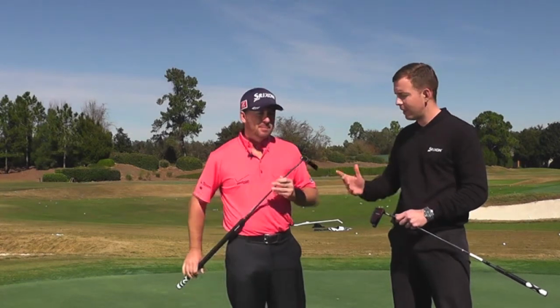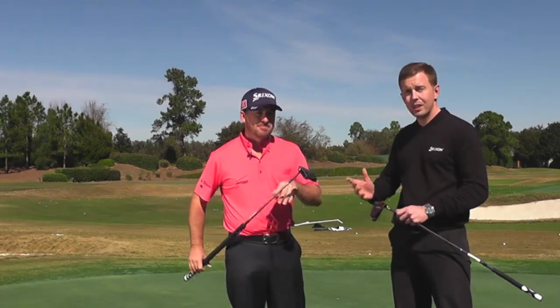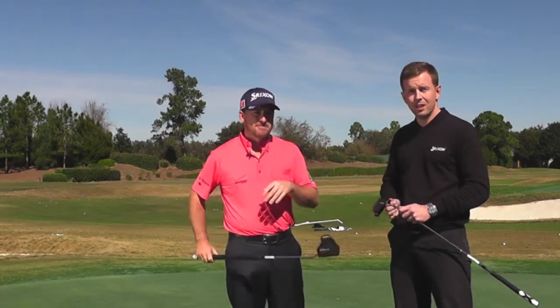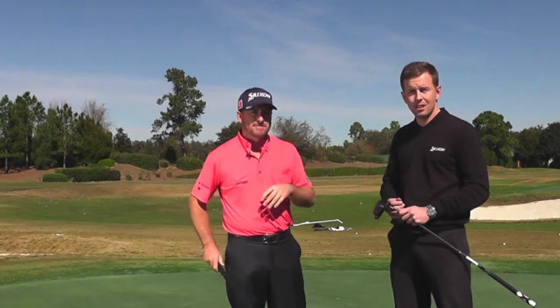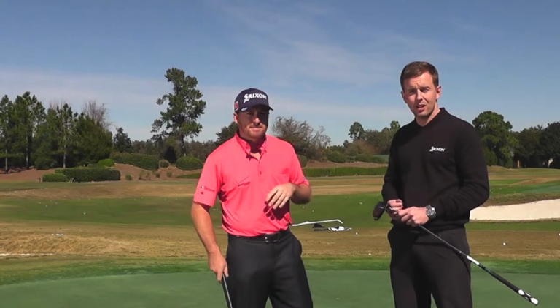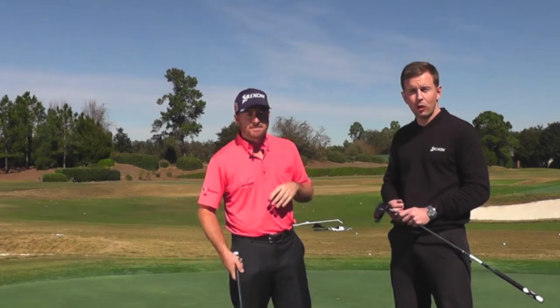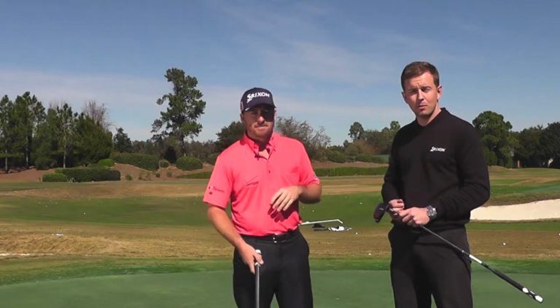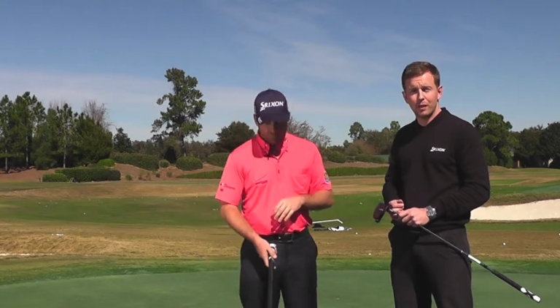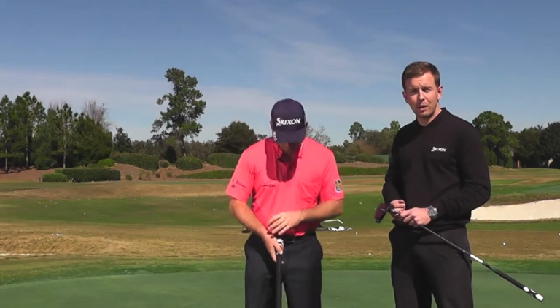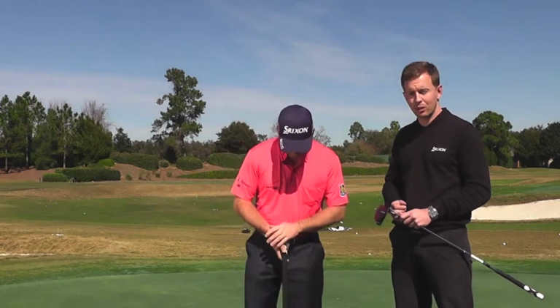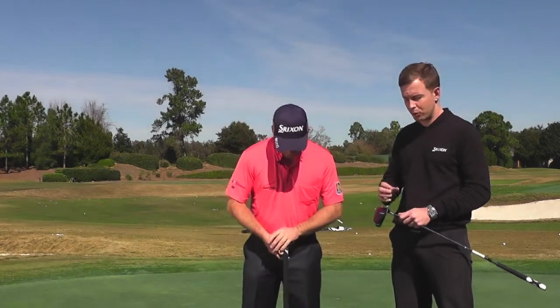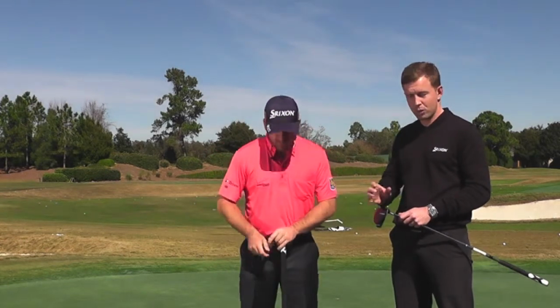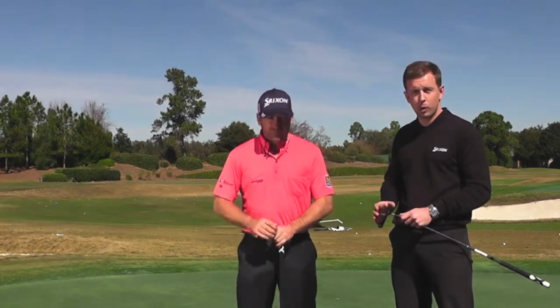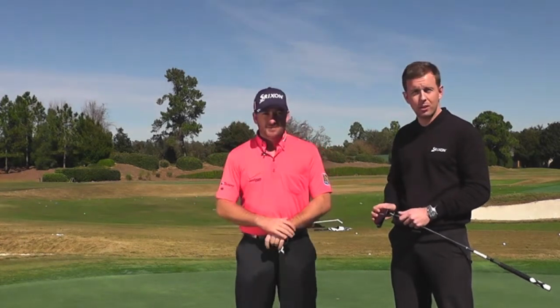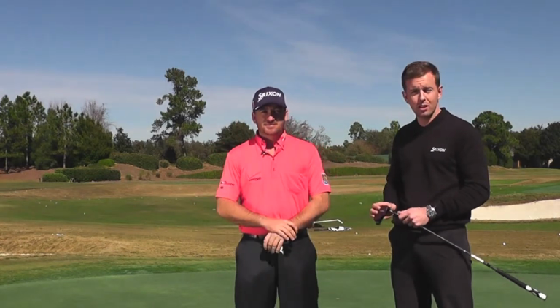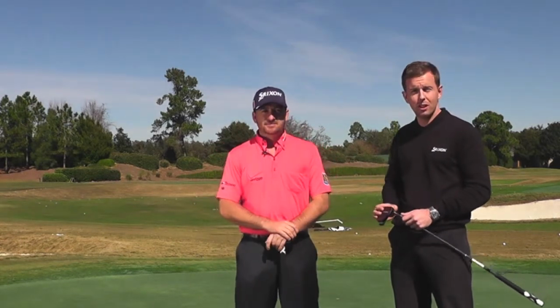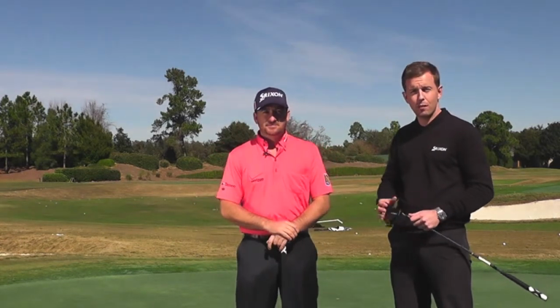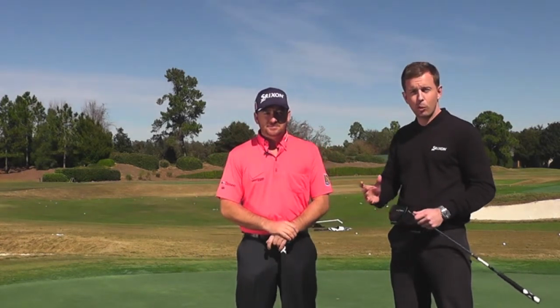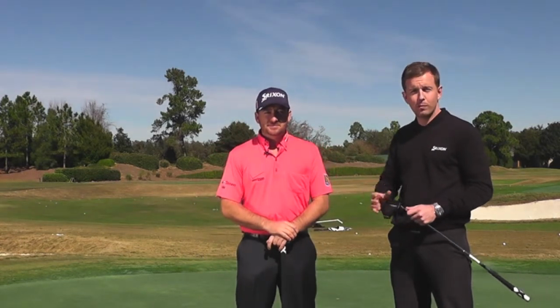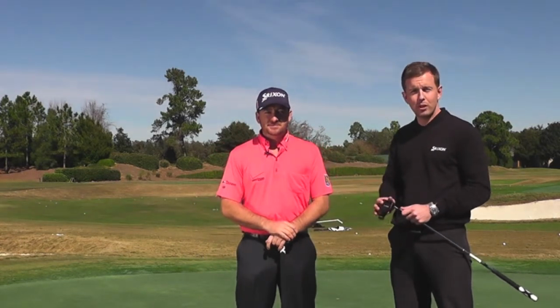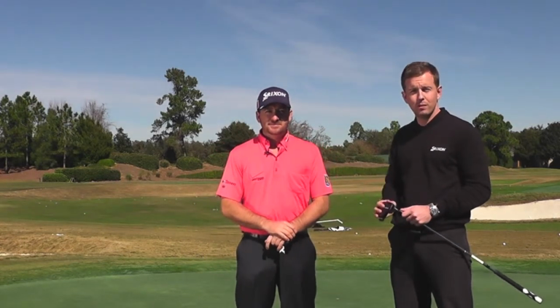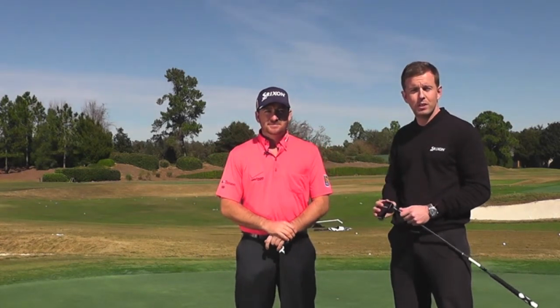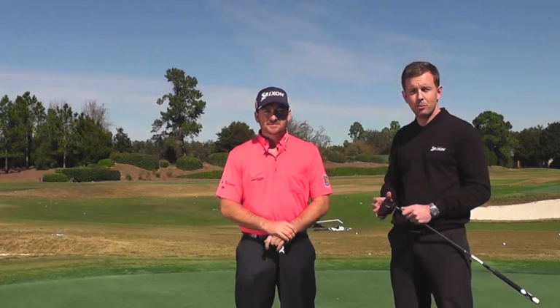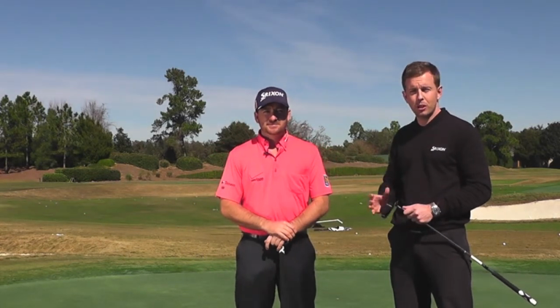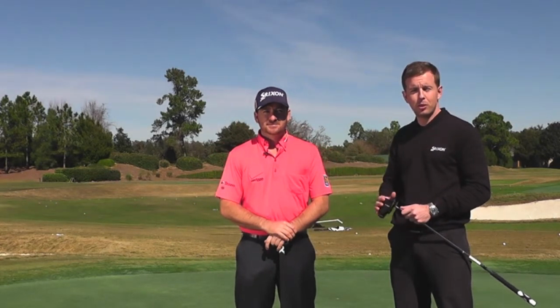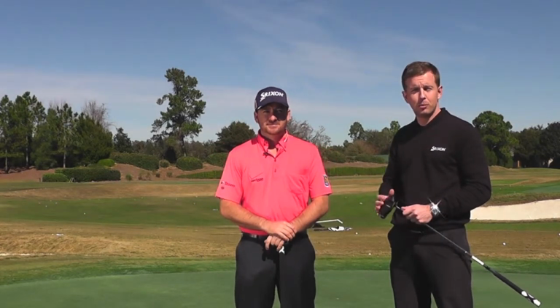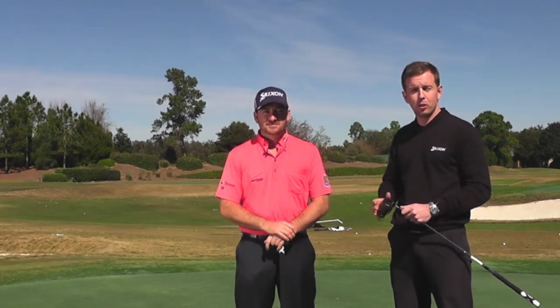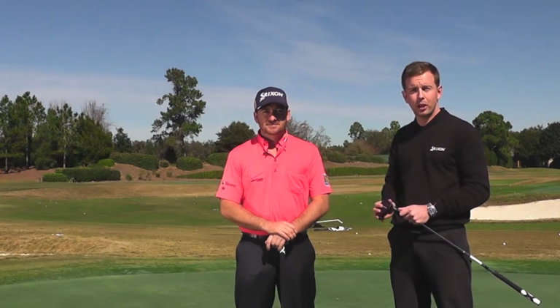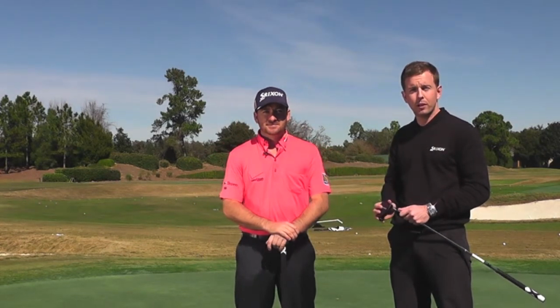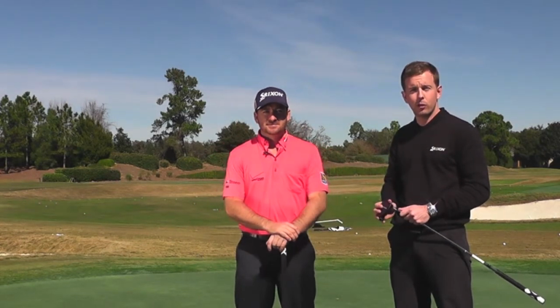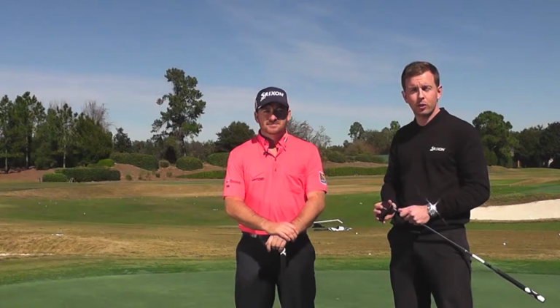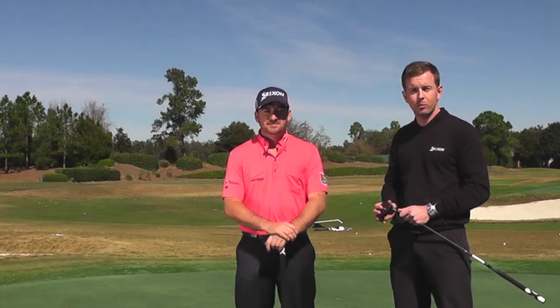There you have it, guys. That's Graeme's feedback on the Smart Square Putter. For more information, visit www.clevelandgolf.com.